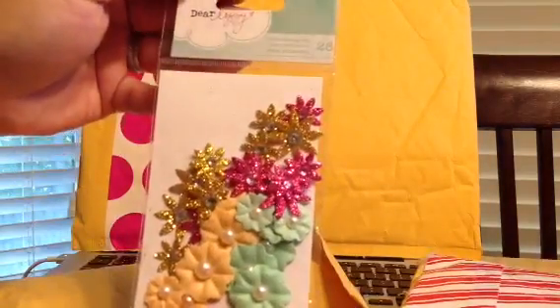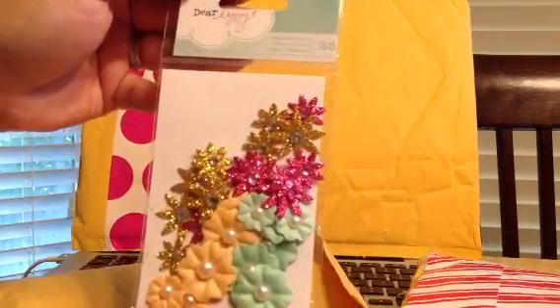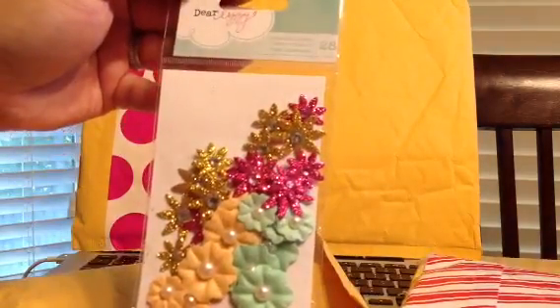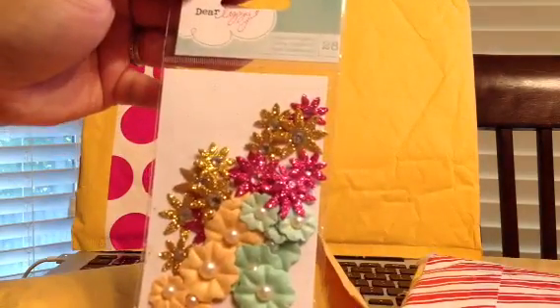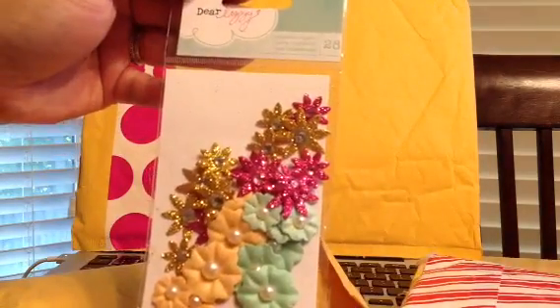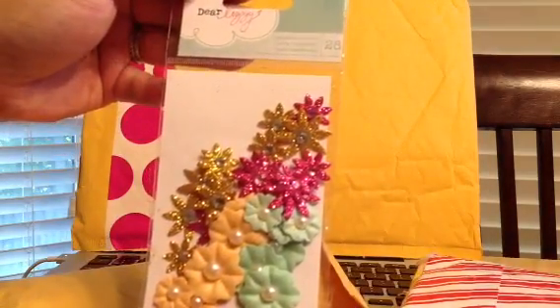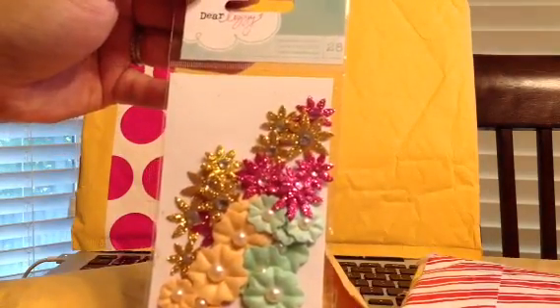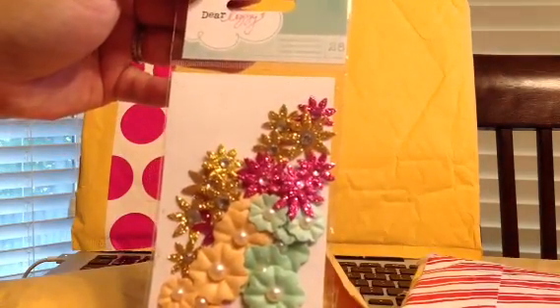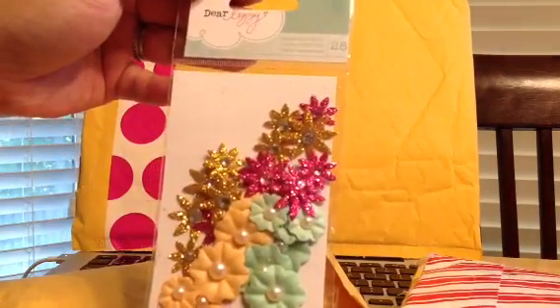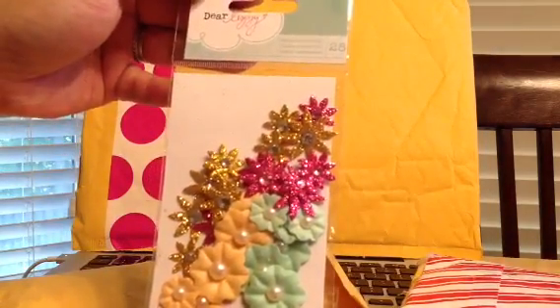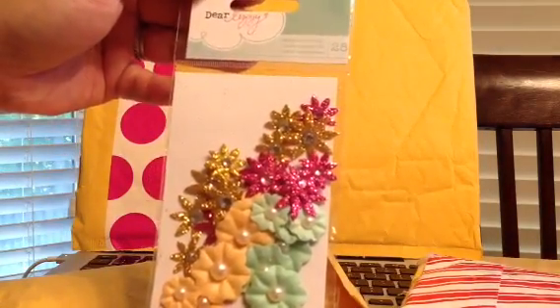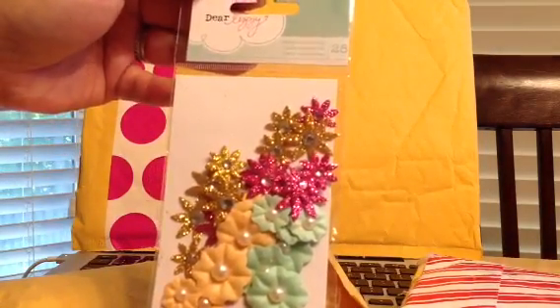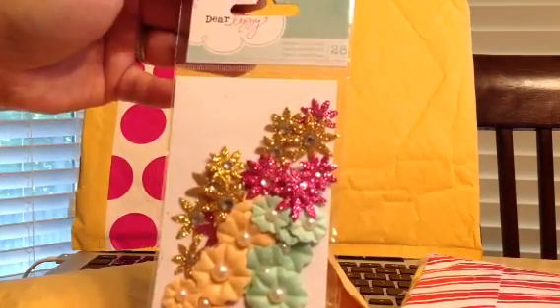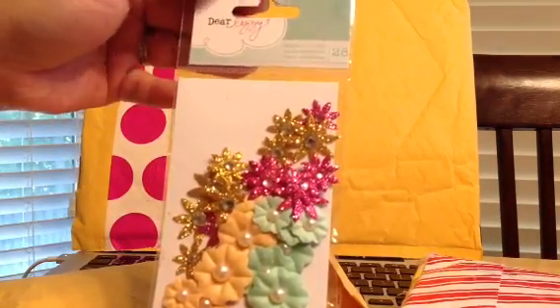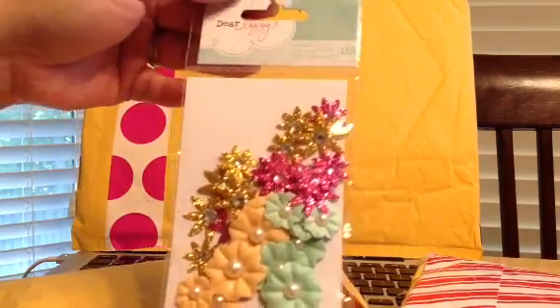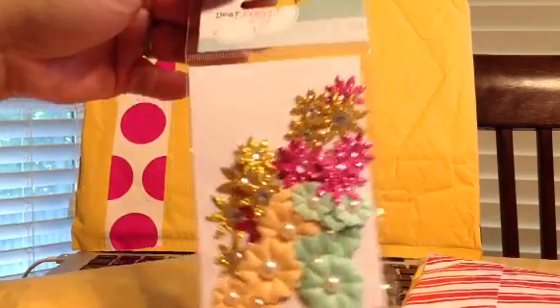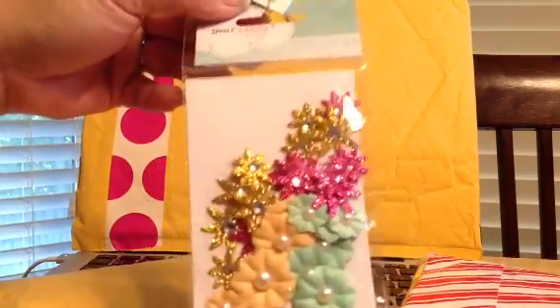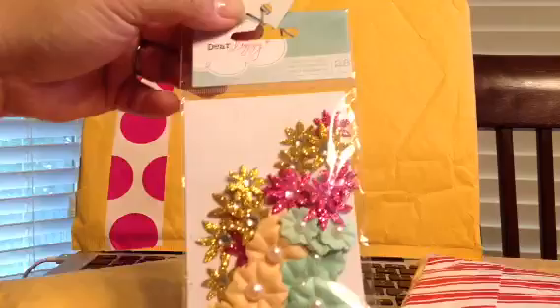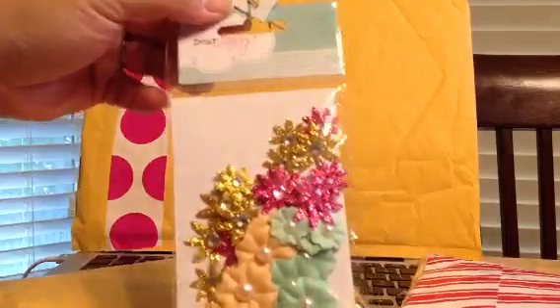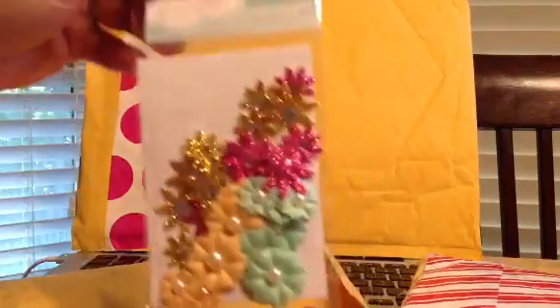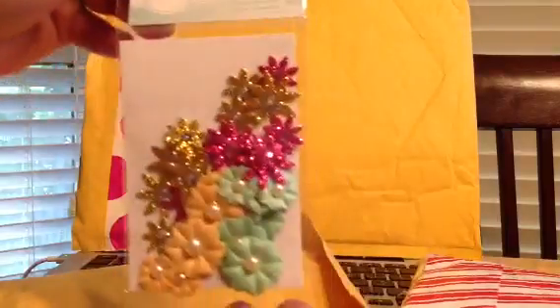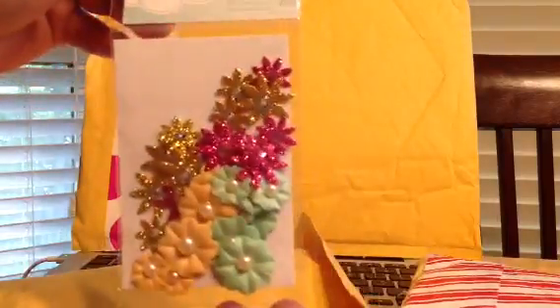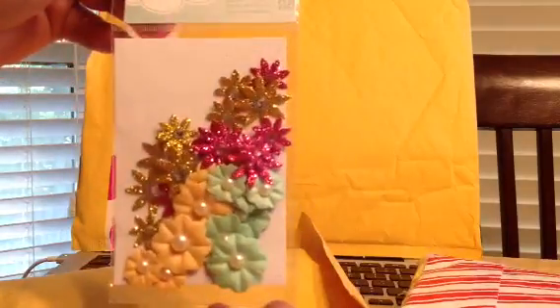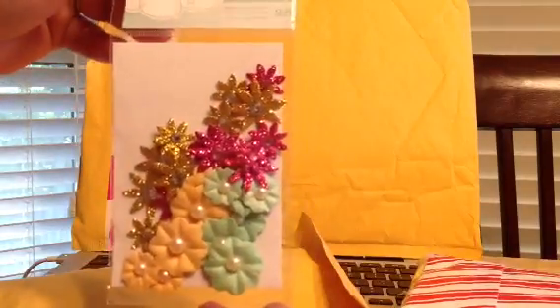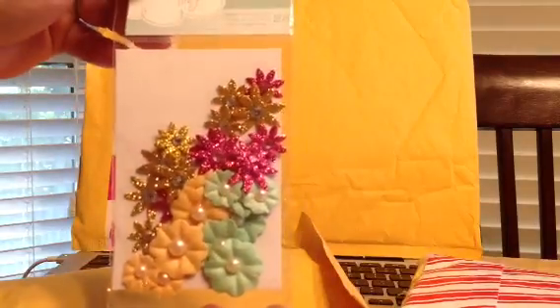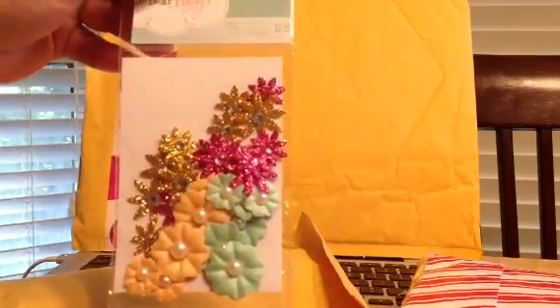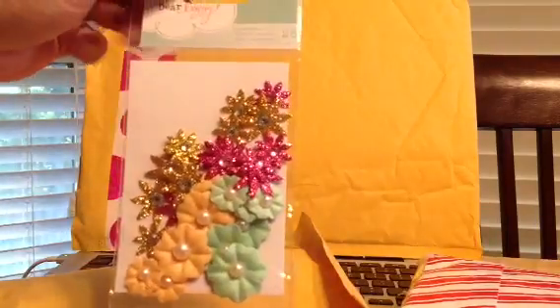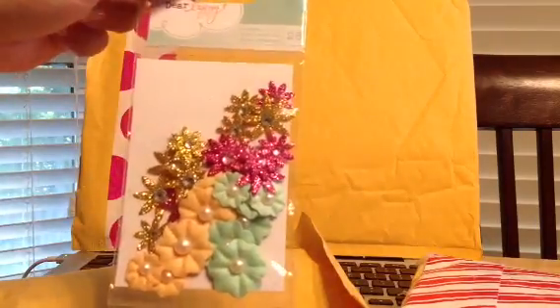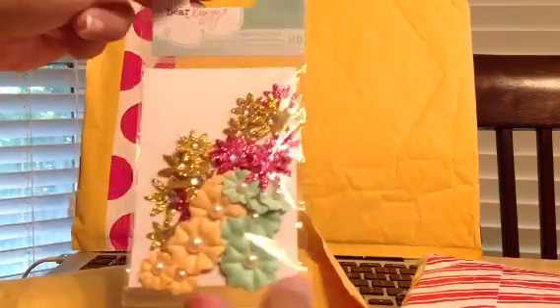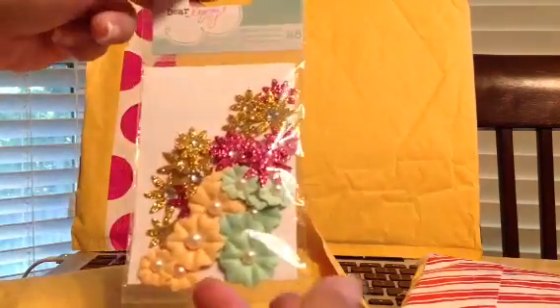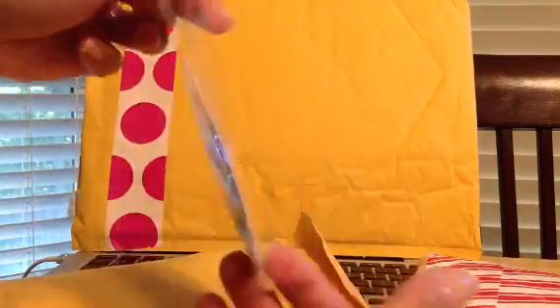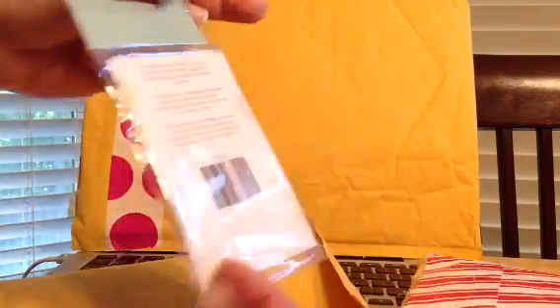The free gift is the Dear Lizzie Decorative Flowers. There are 28 of them. Super pretty — I love the colors.